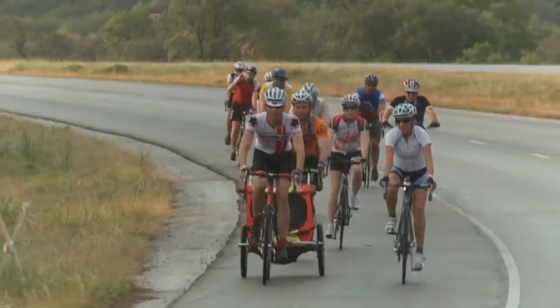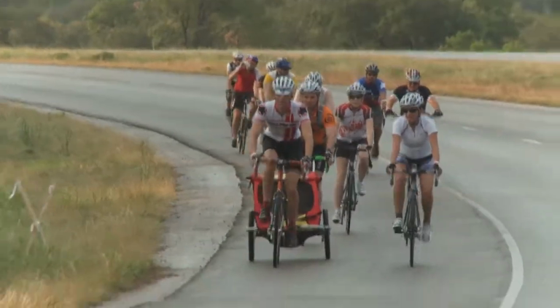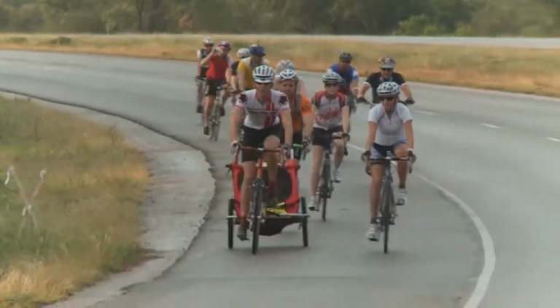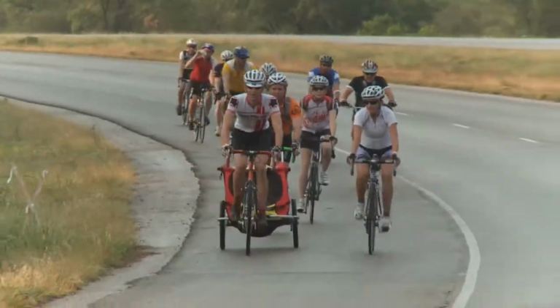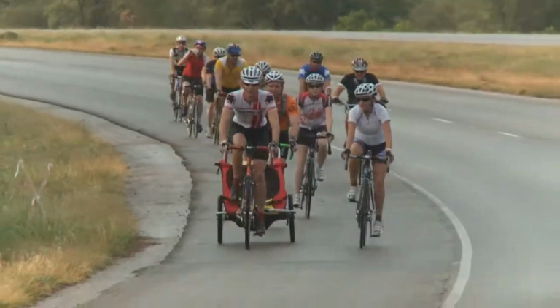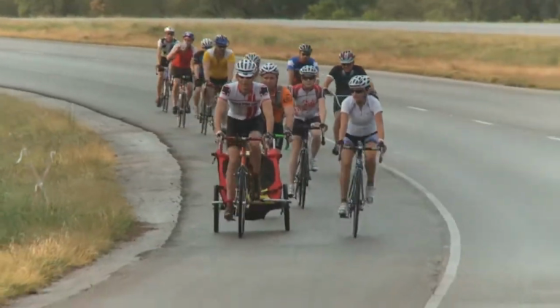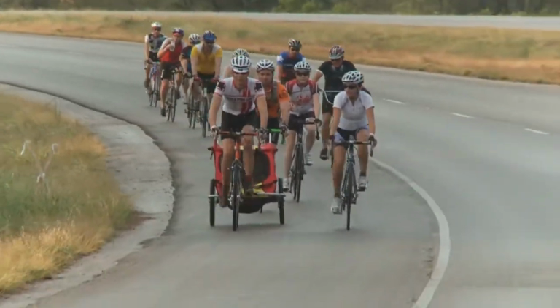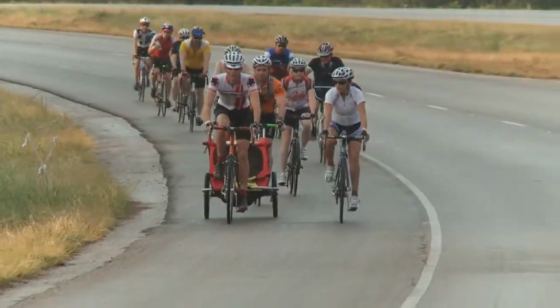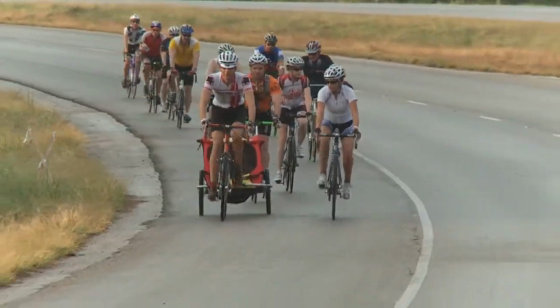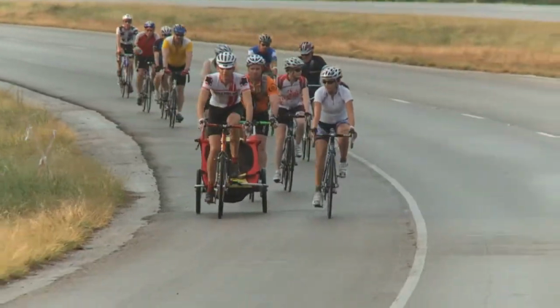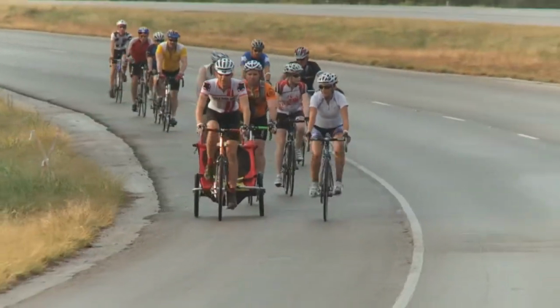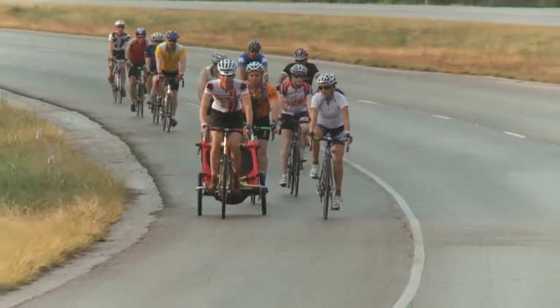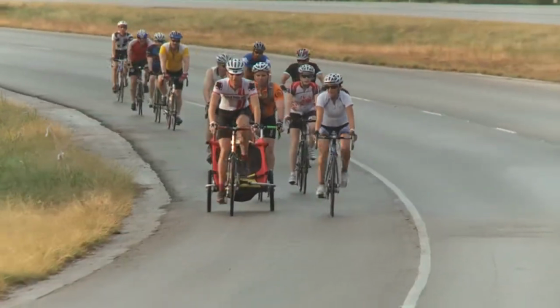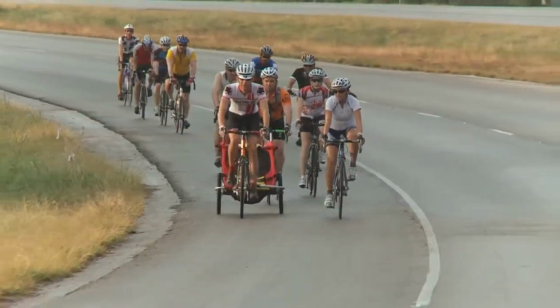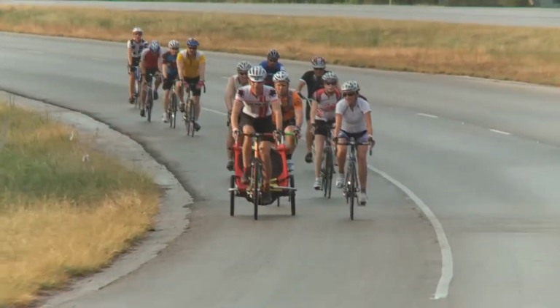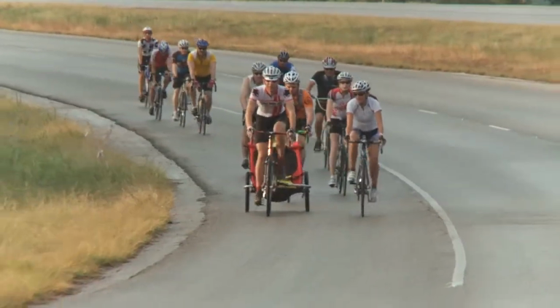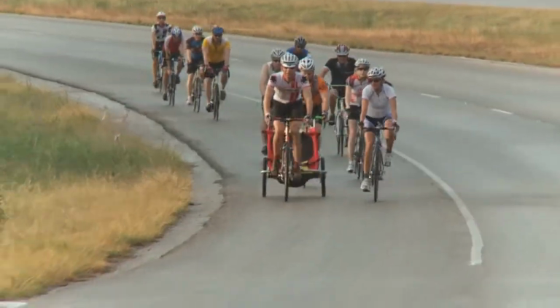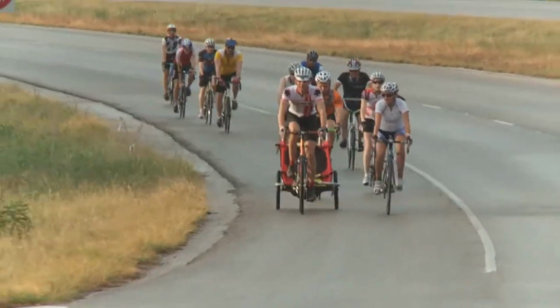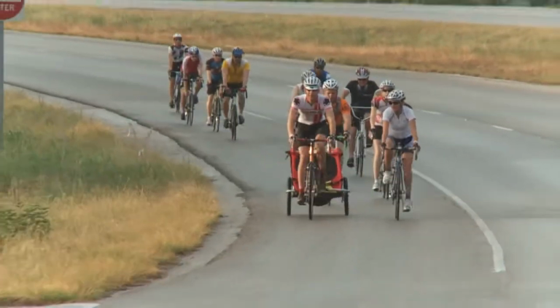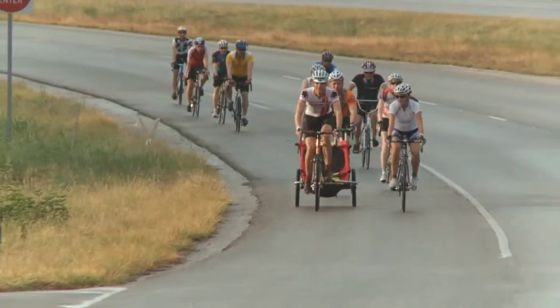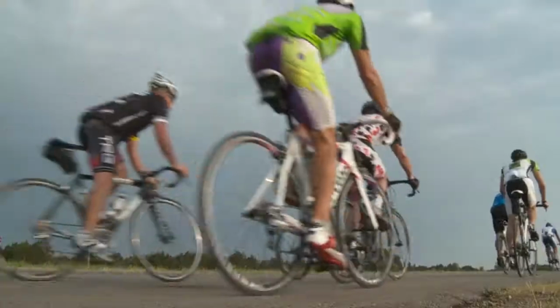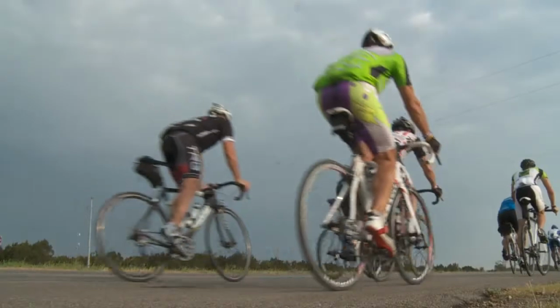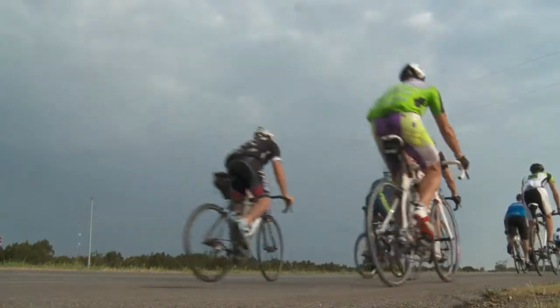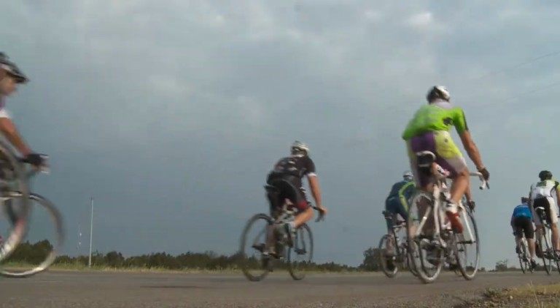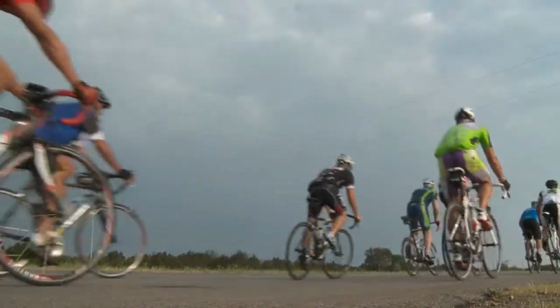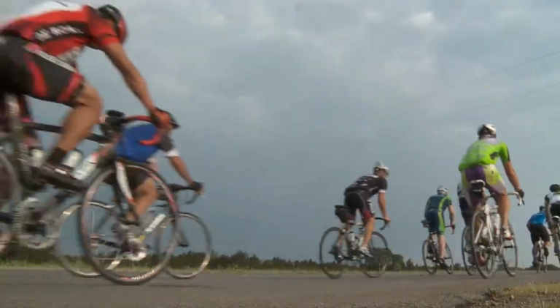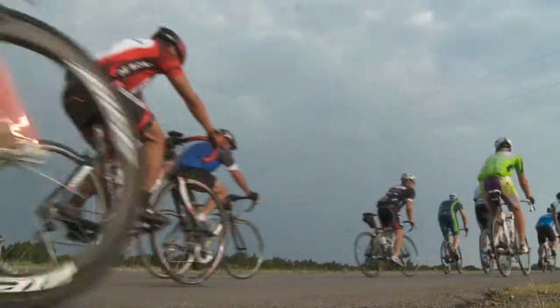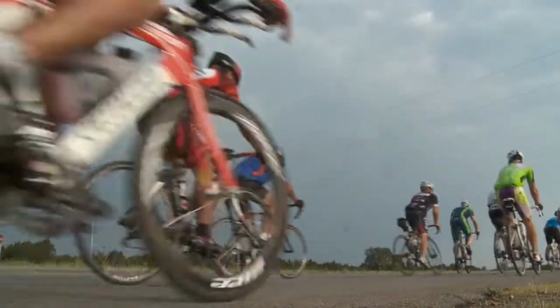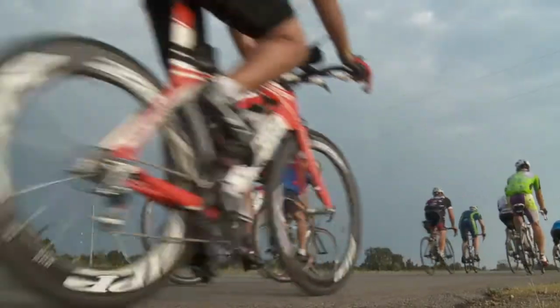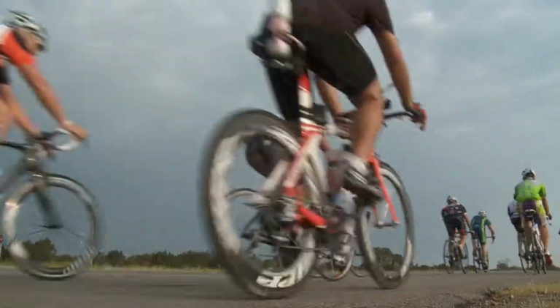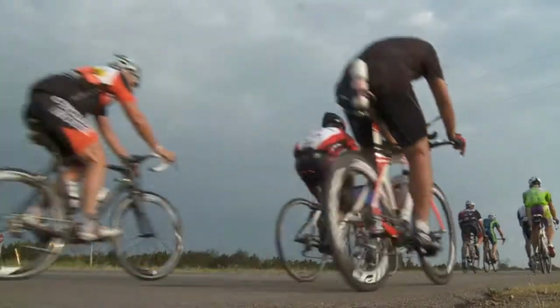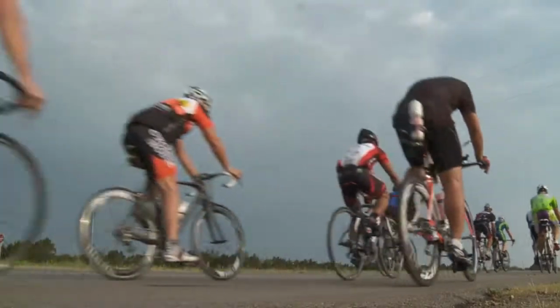And this ride — lots of fun. Bicycle Sport Shop always puts on a good event. Any time you can get a group of people together to ride like this, it's a good day.